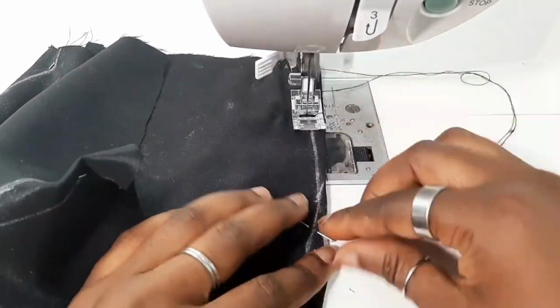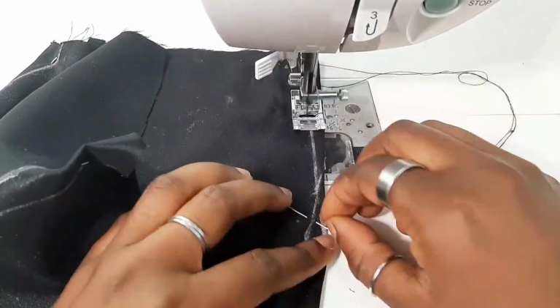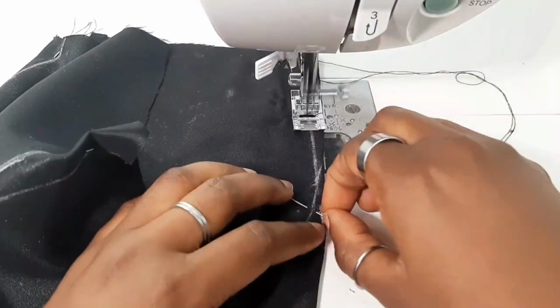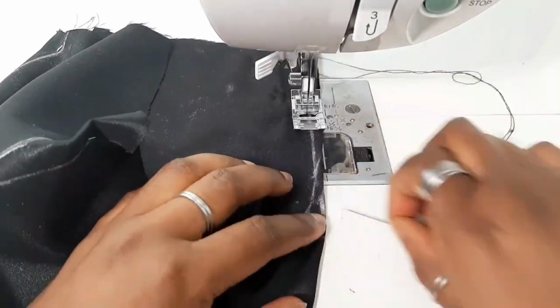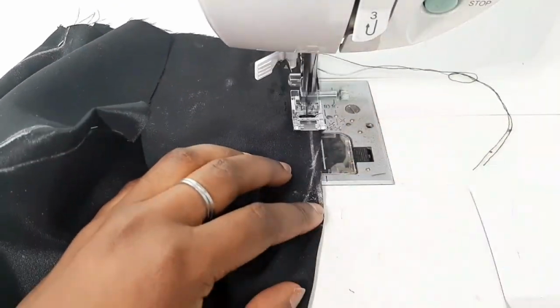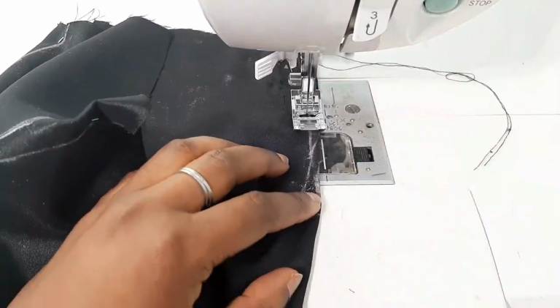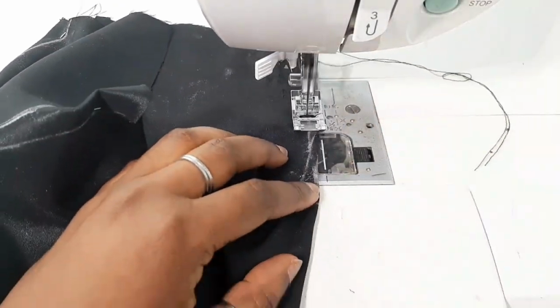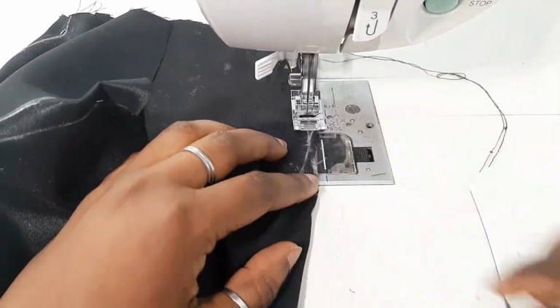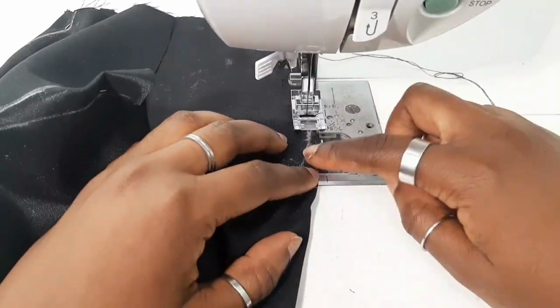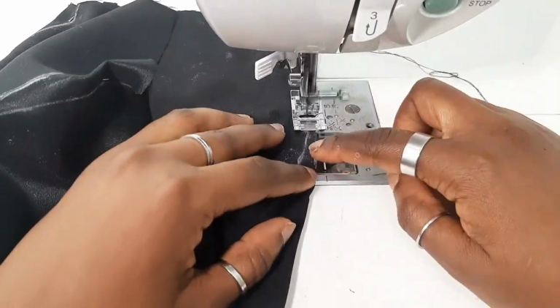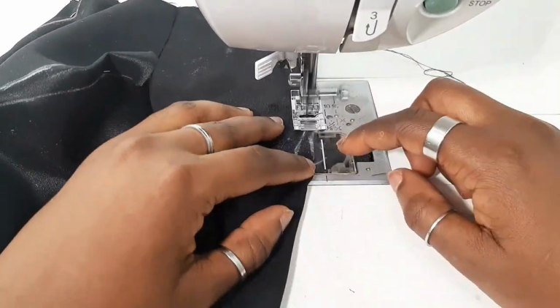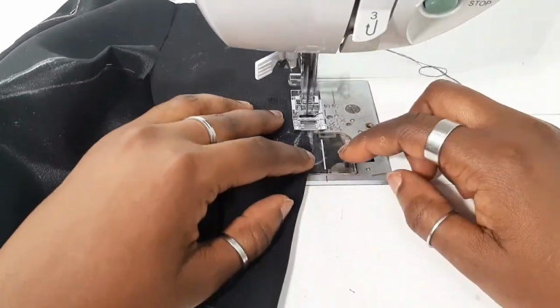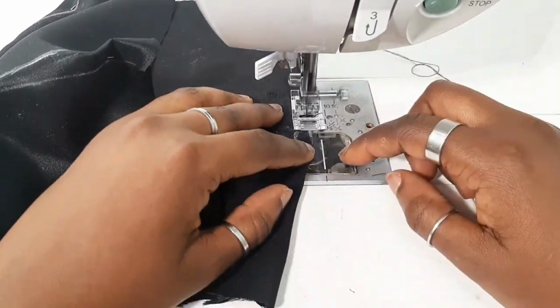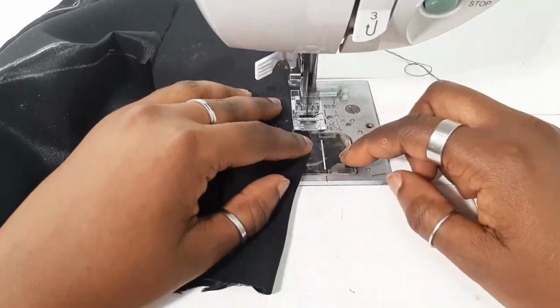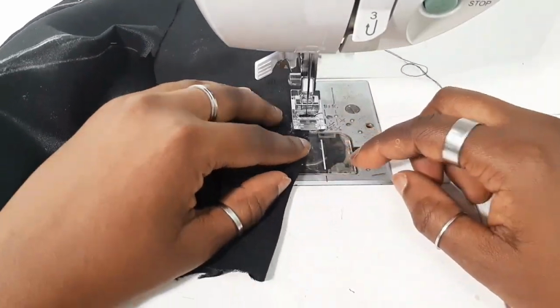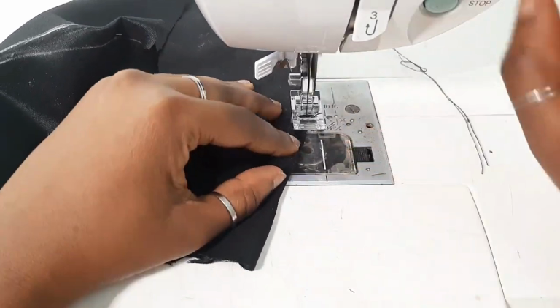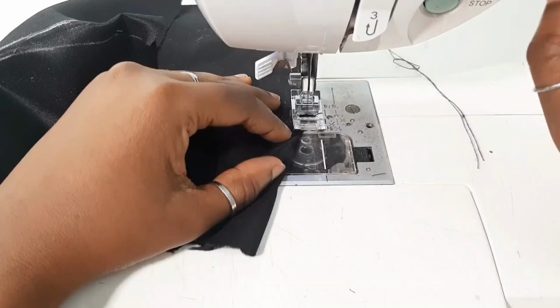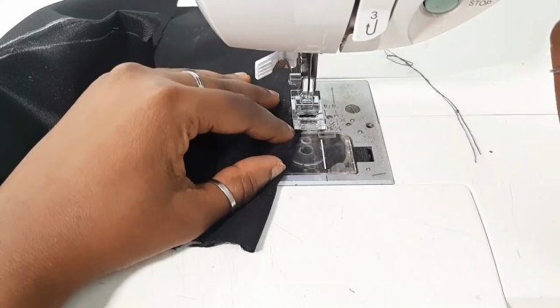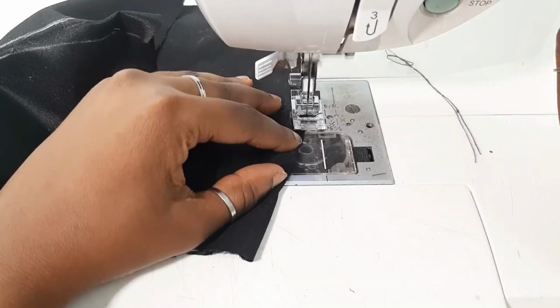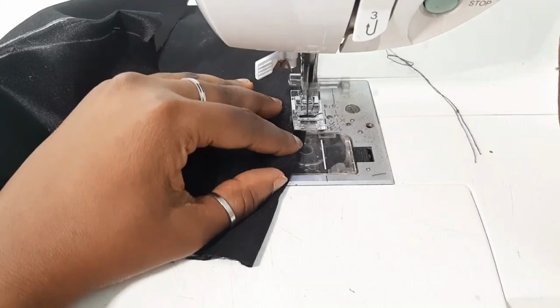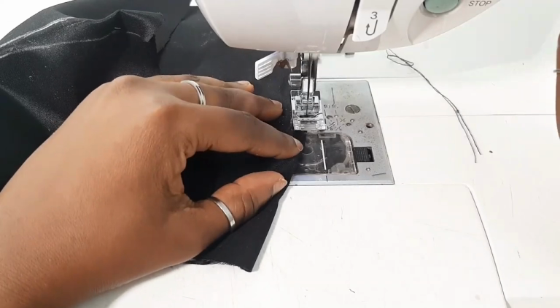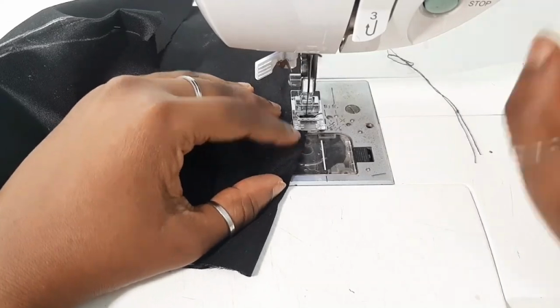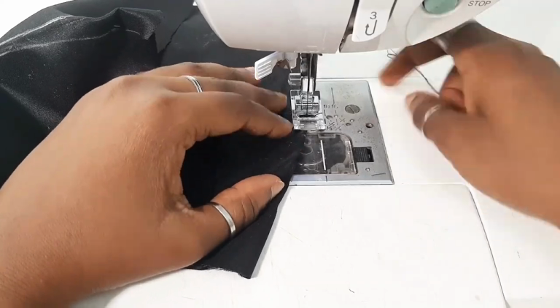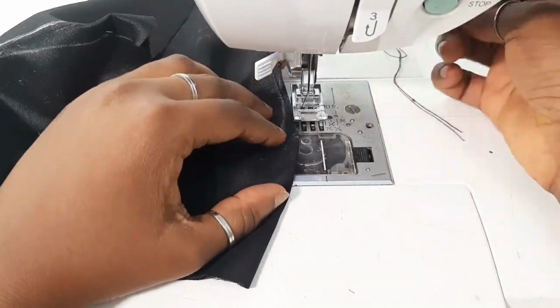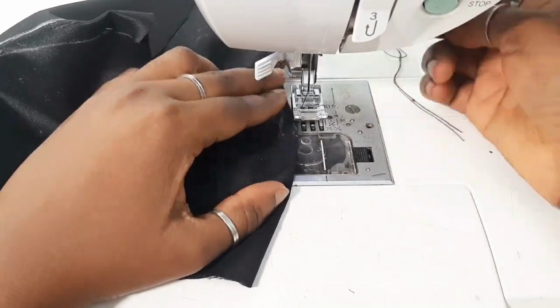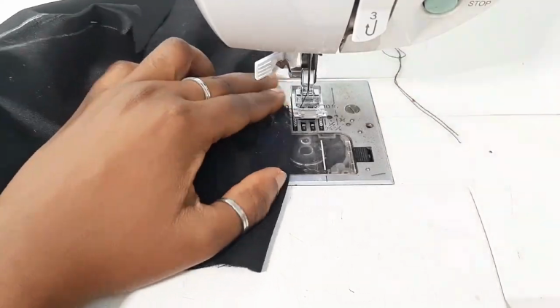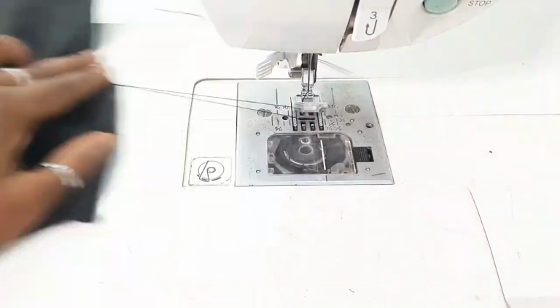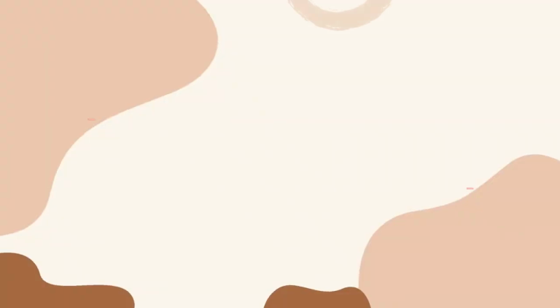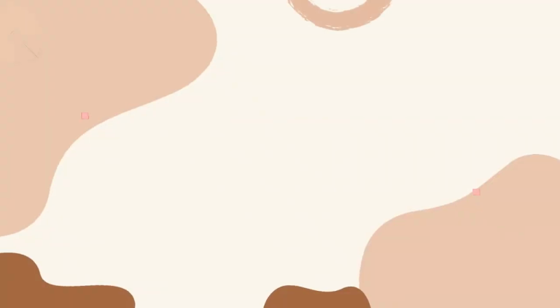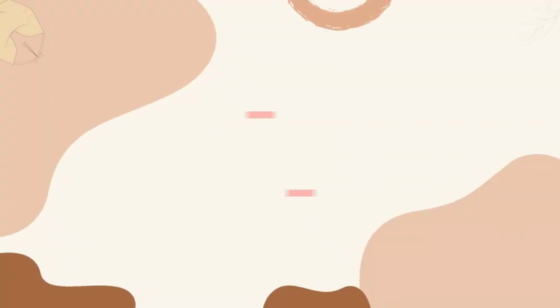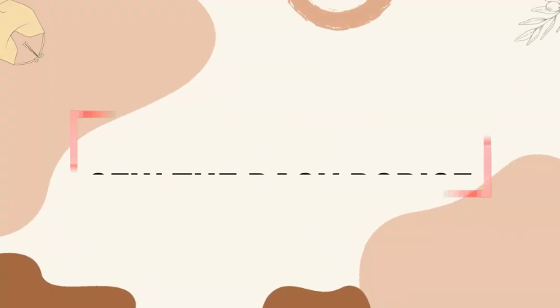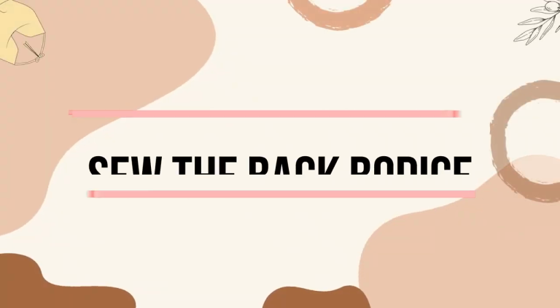I usually like to start from the side seam or the waistline and sew all the way to the dart point.